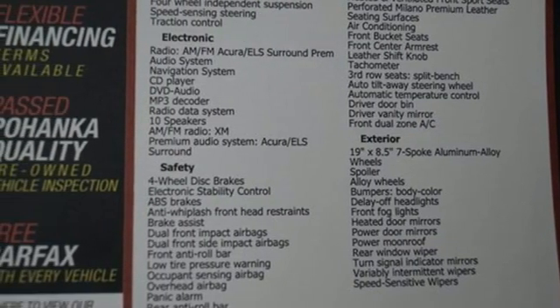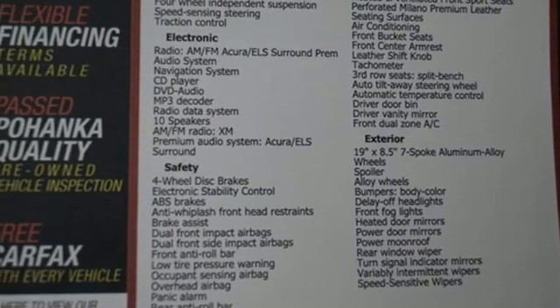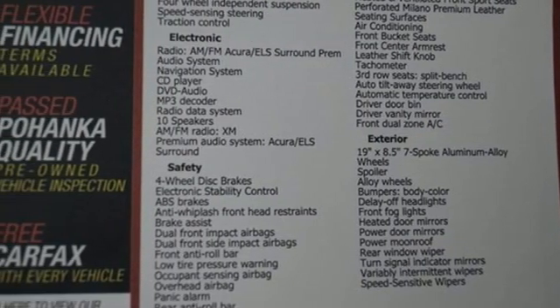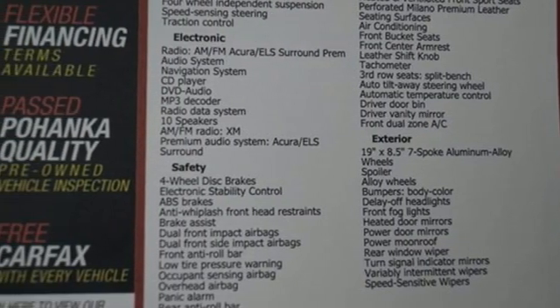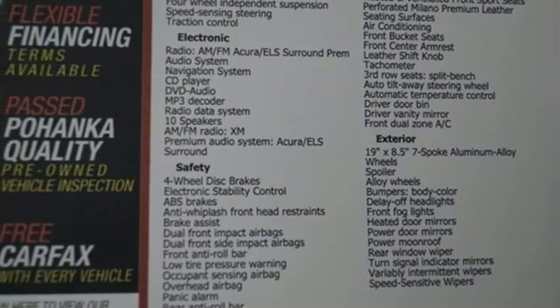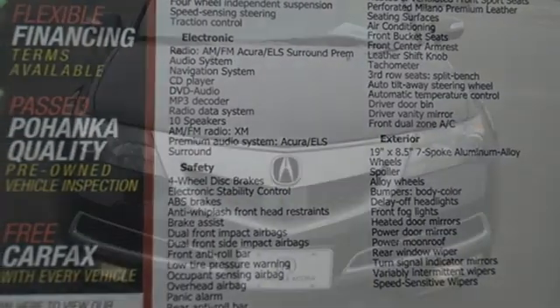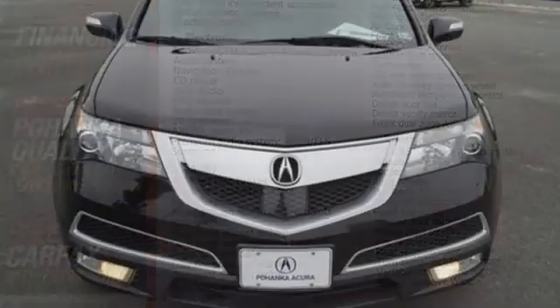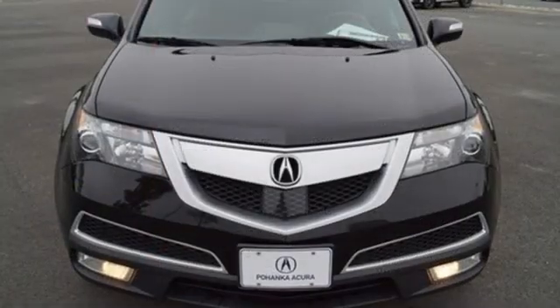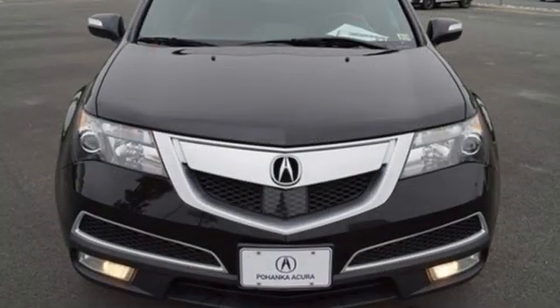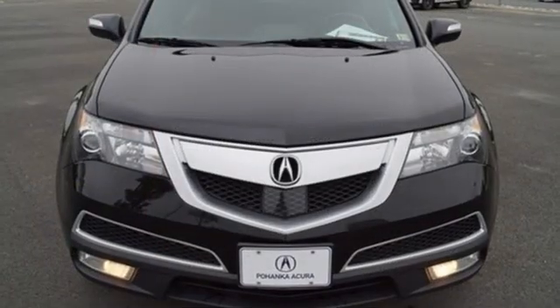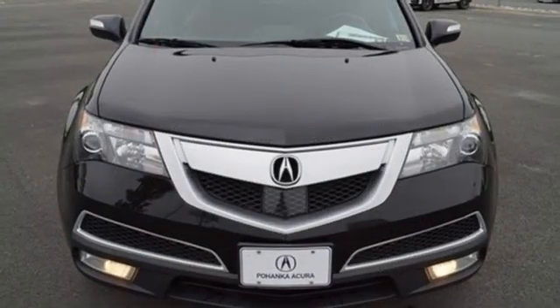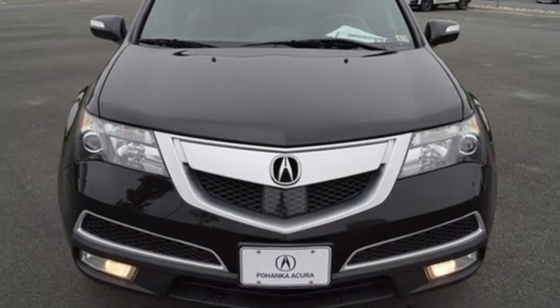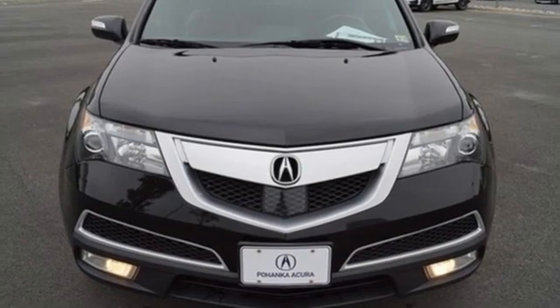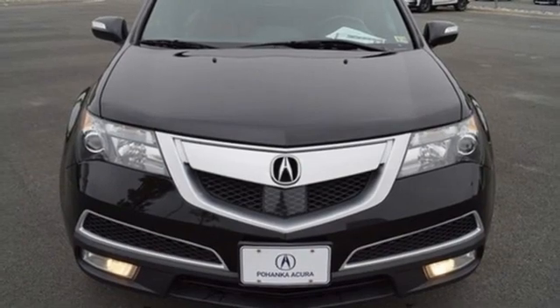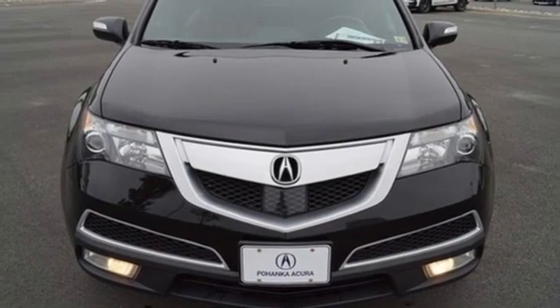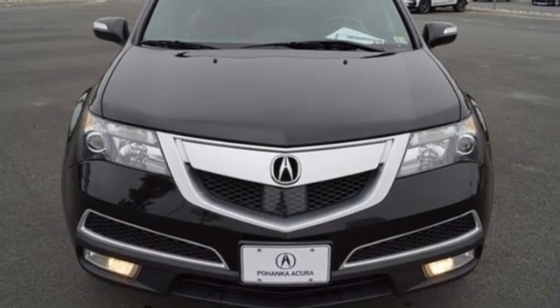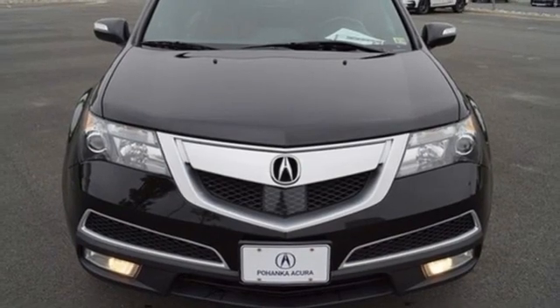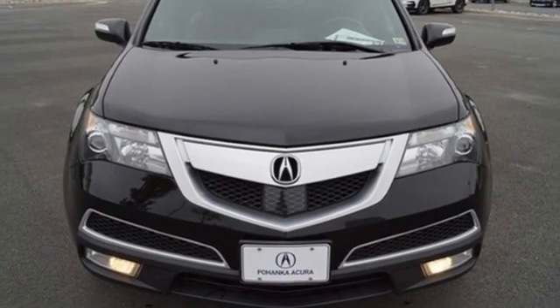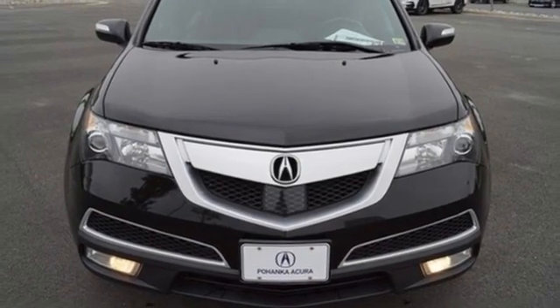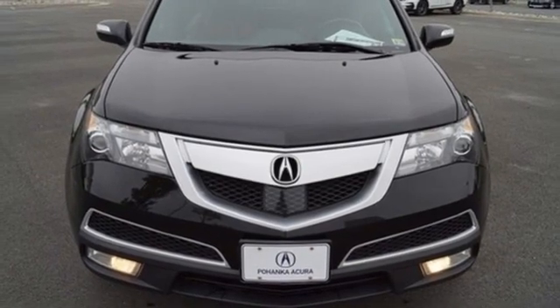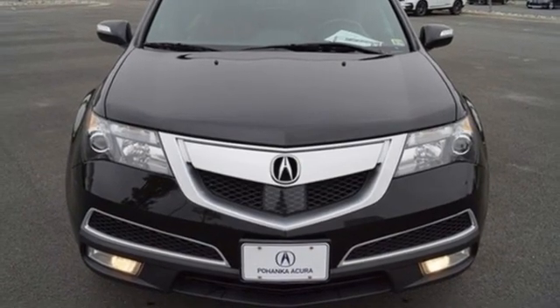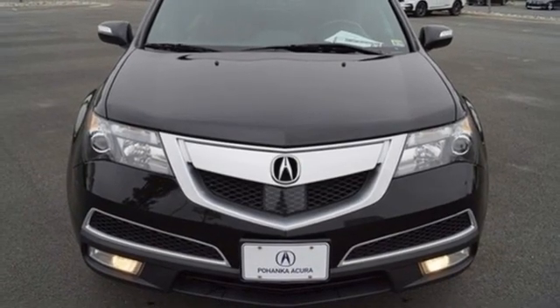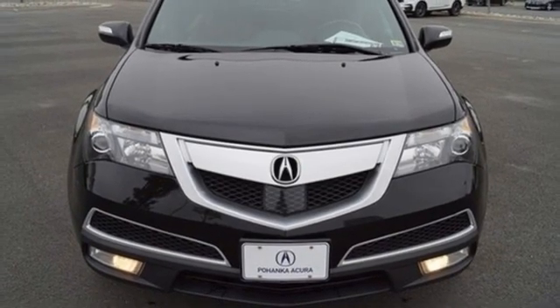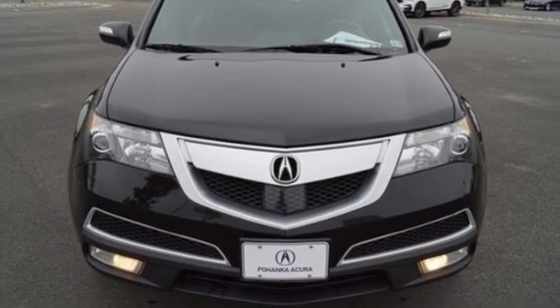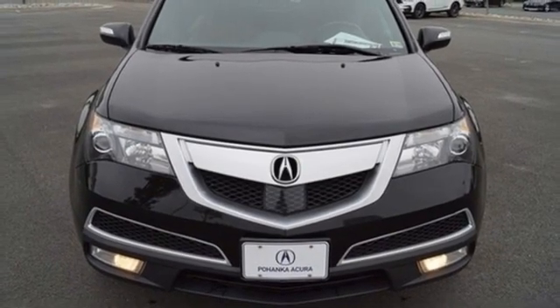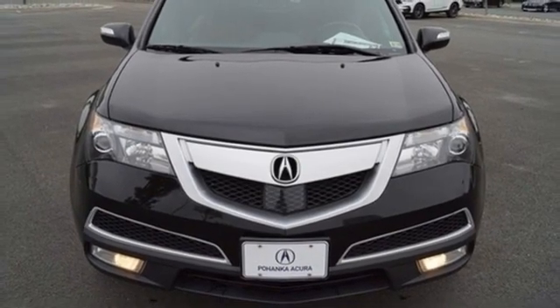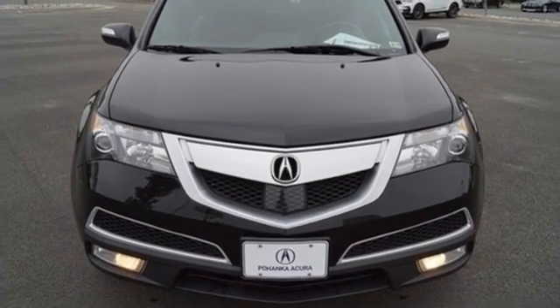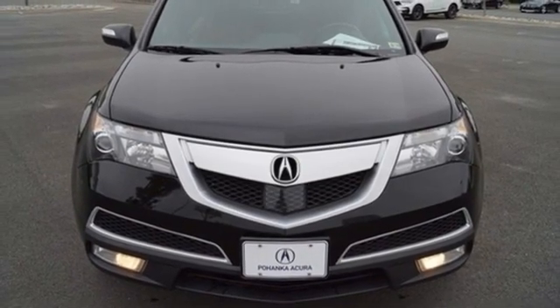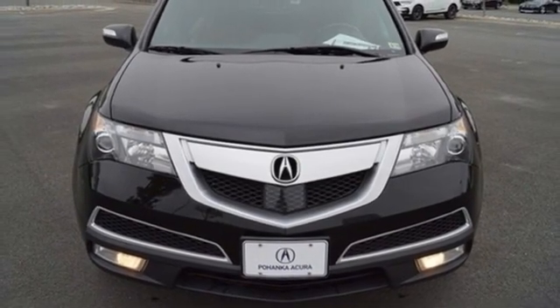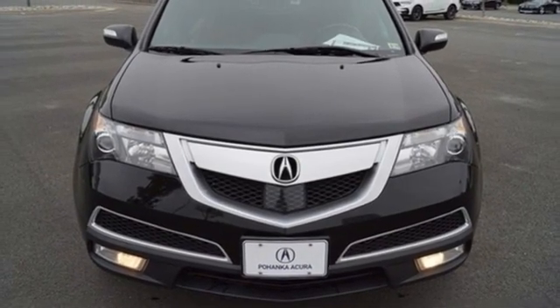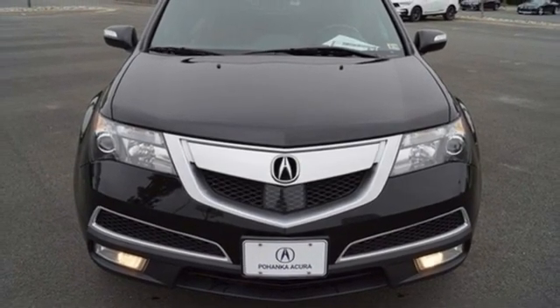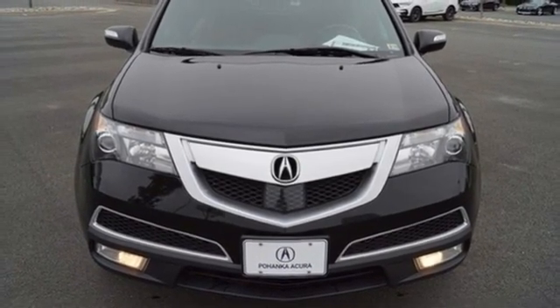Luxury, performance, Acura. Stop in for a test drive and make it yours today.